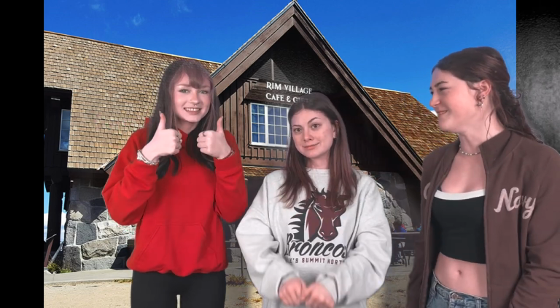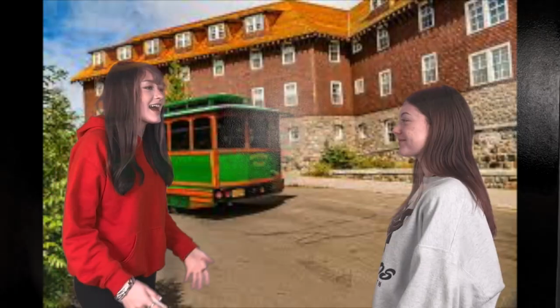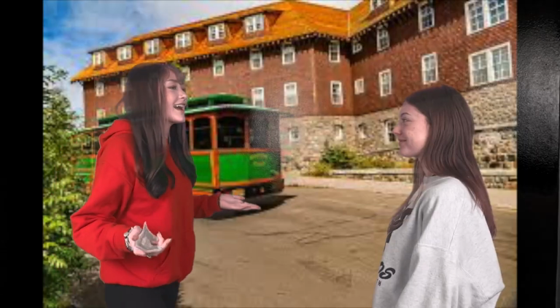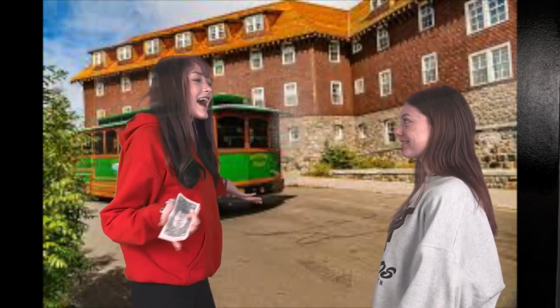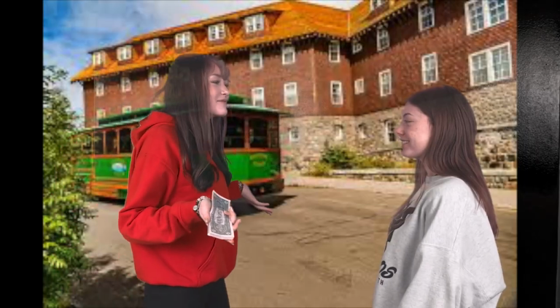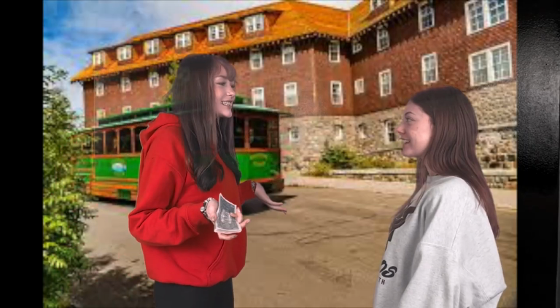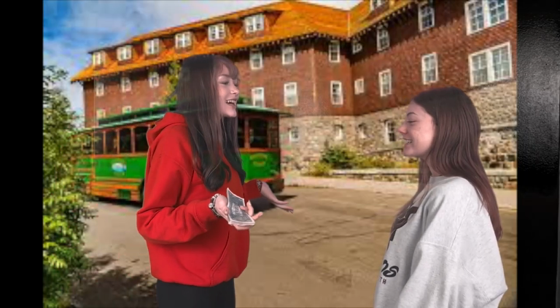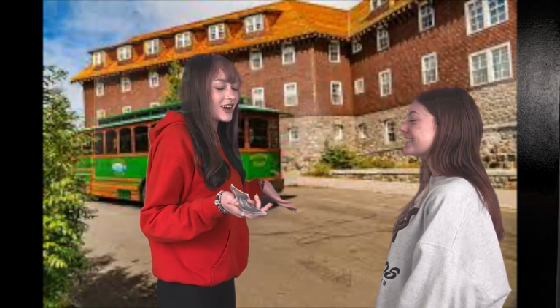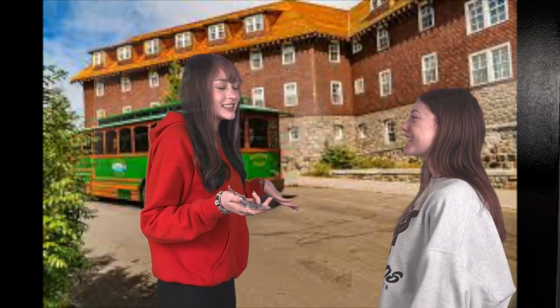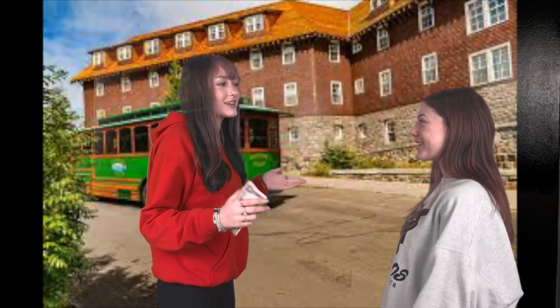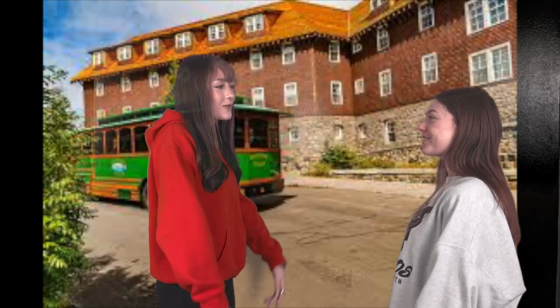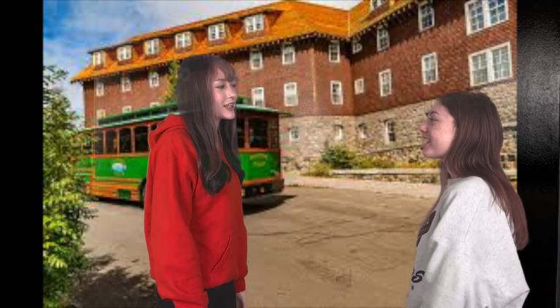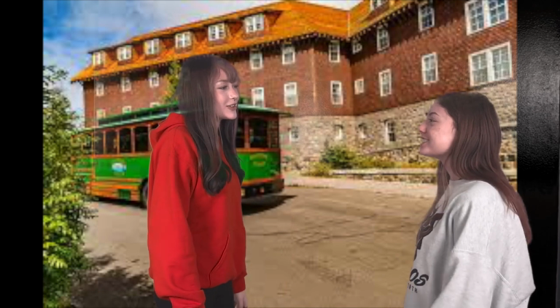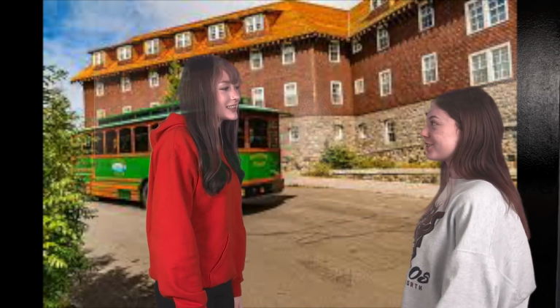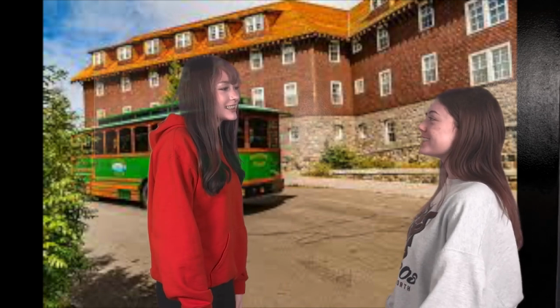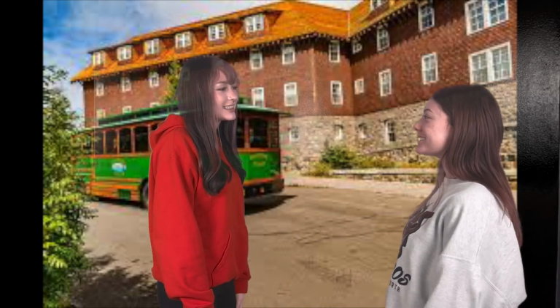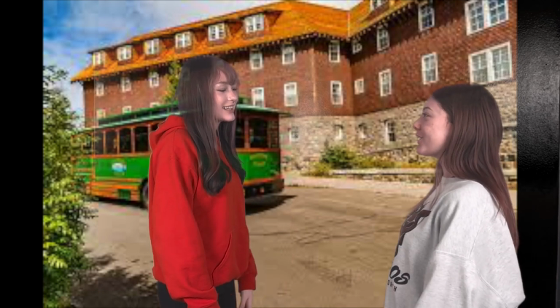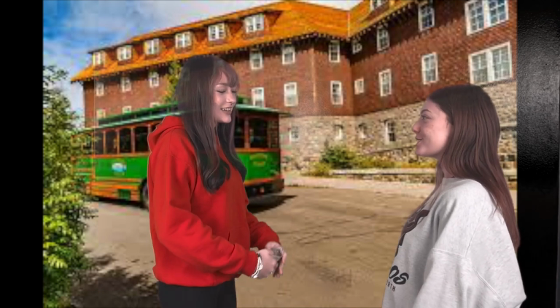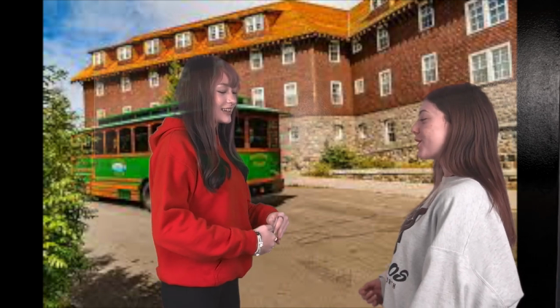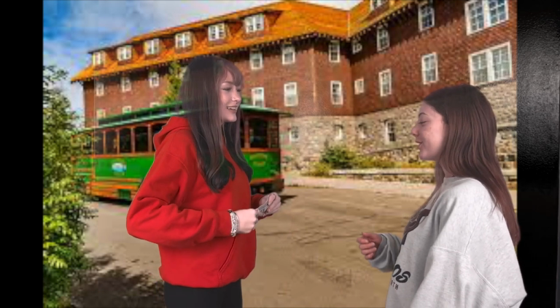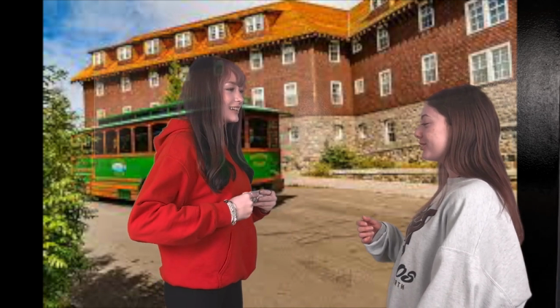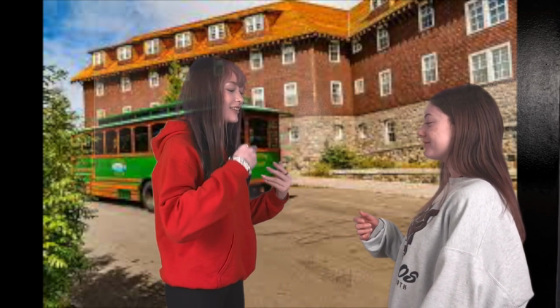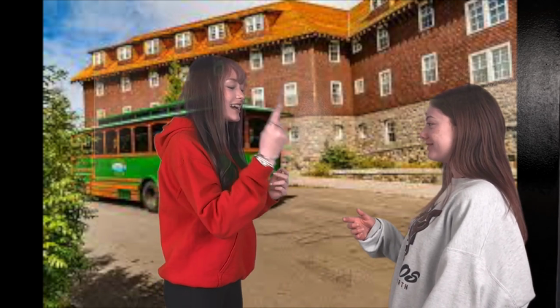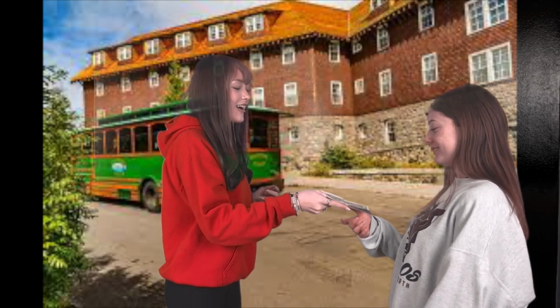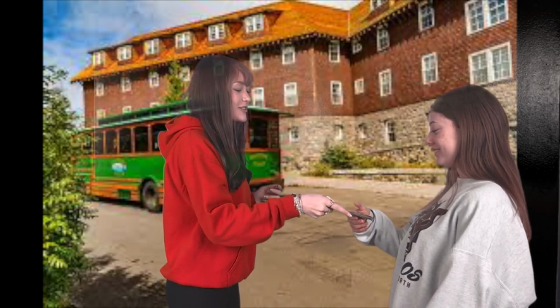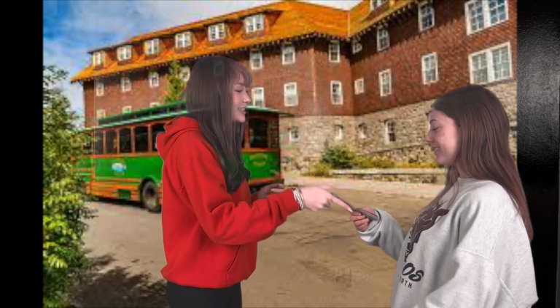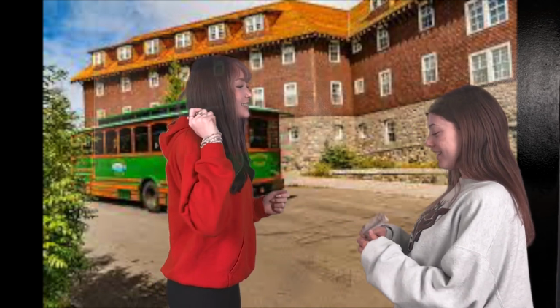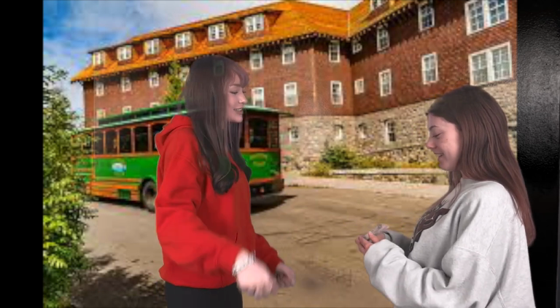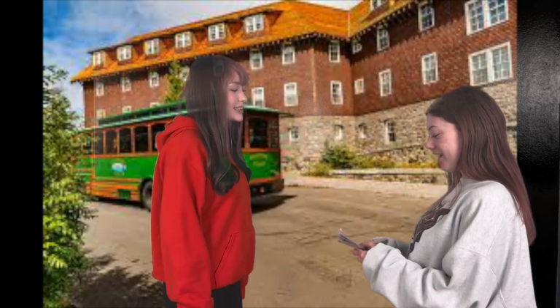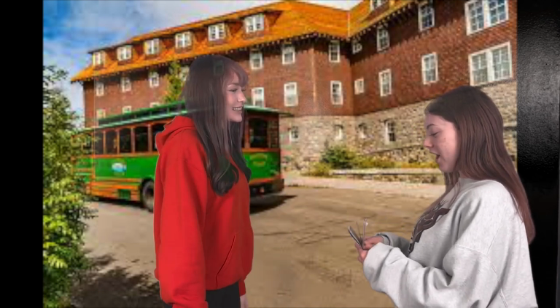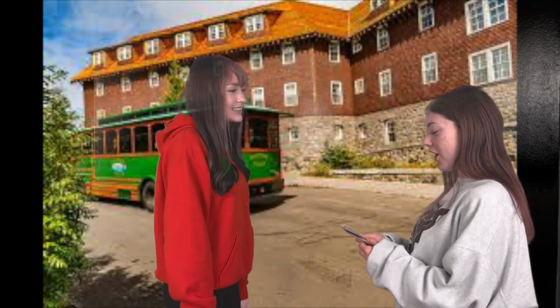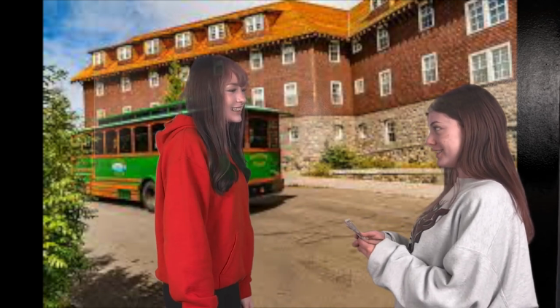How much is a trolley ticket for one adult? It's $36 per adult. Great, I'll have three adult tickets please. Awesome.